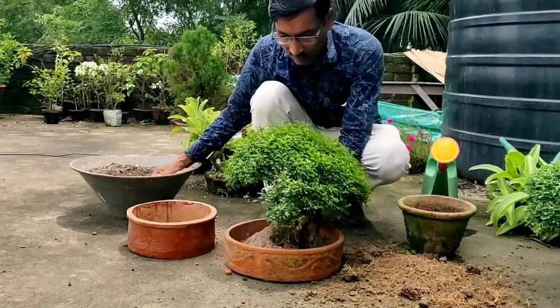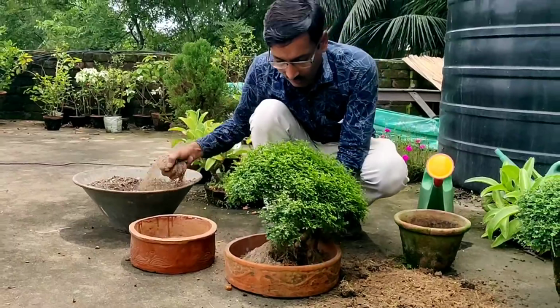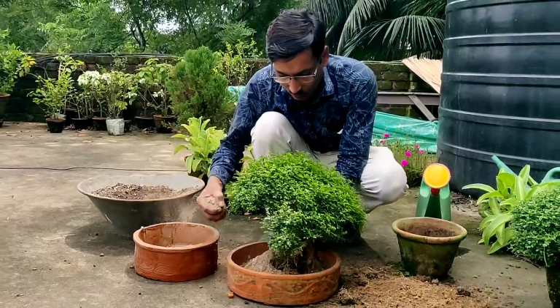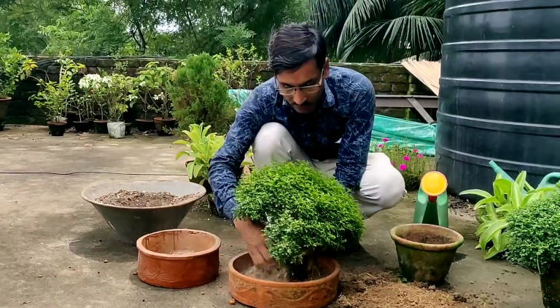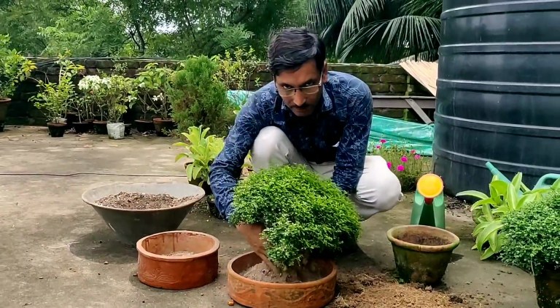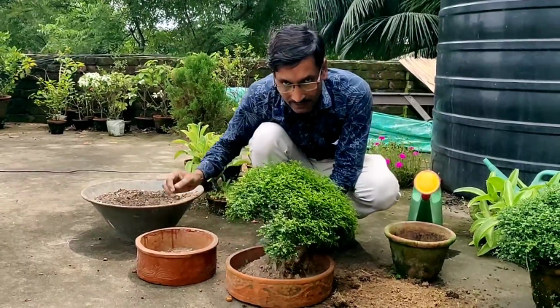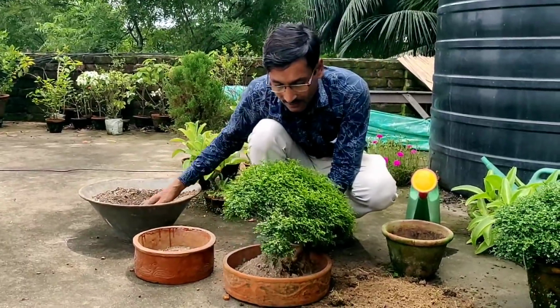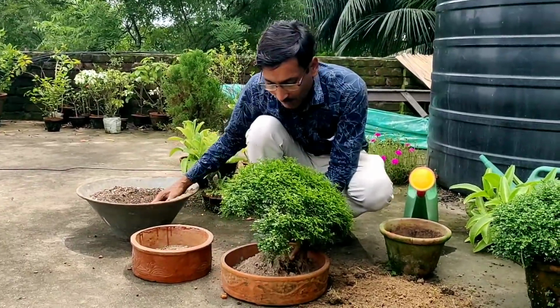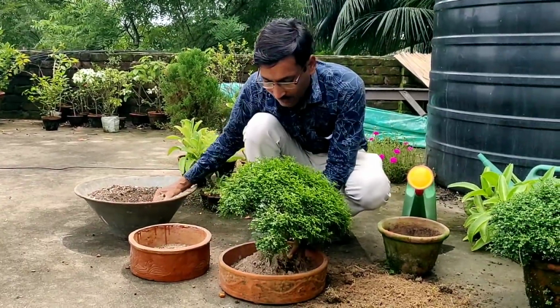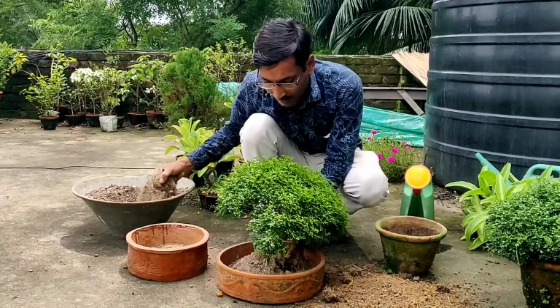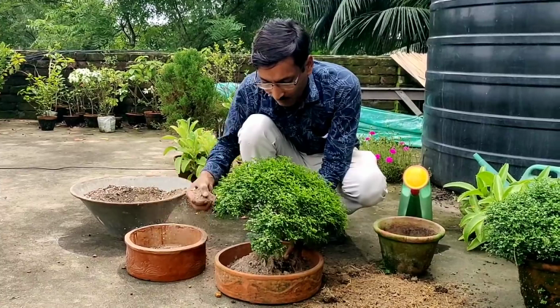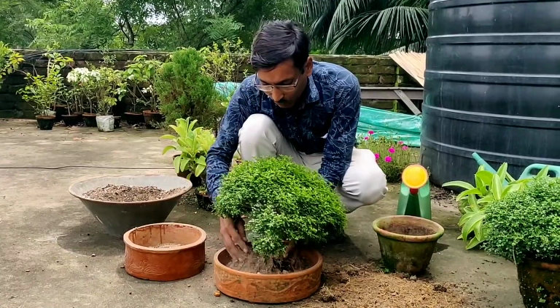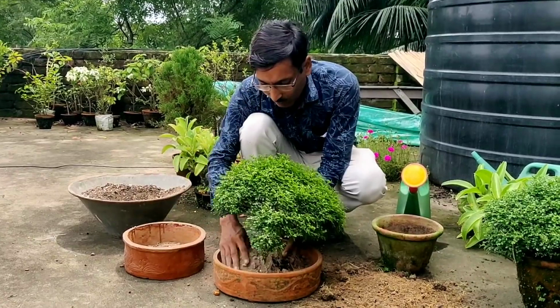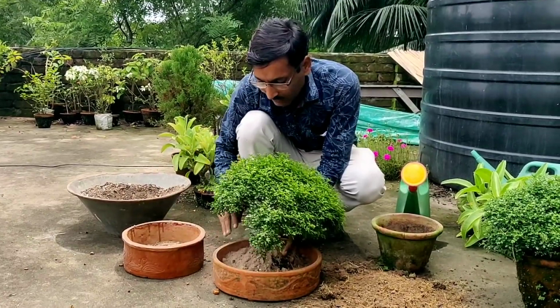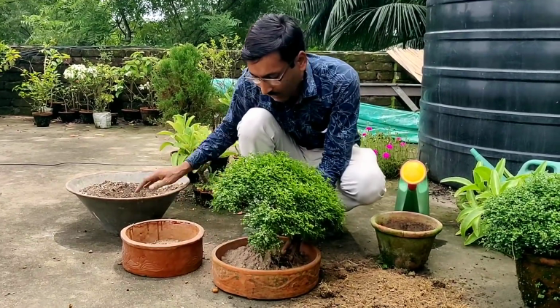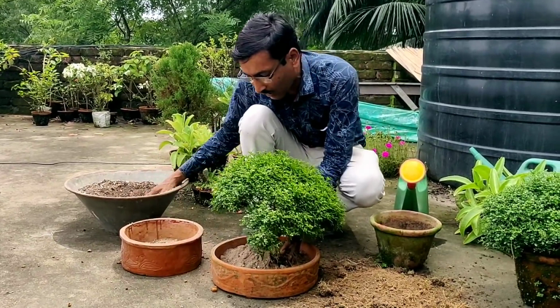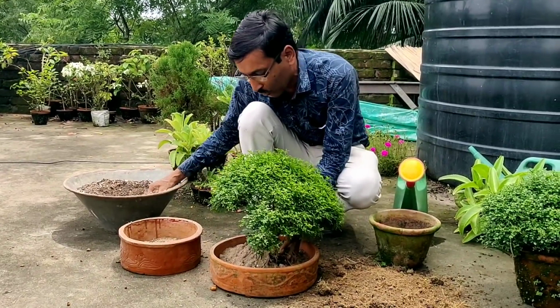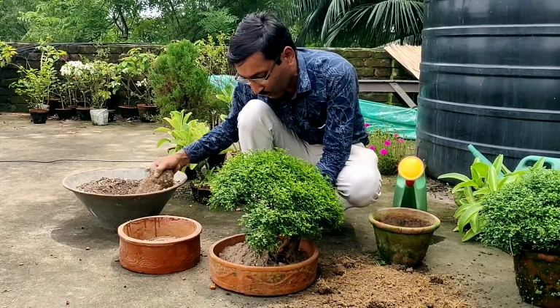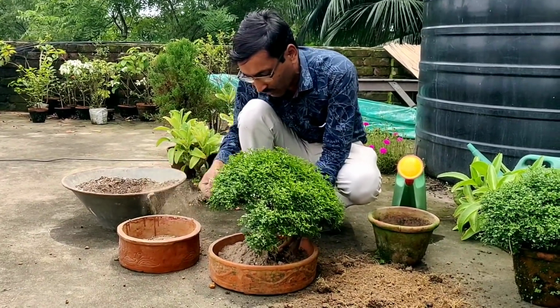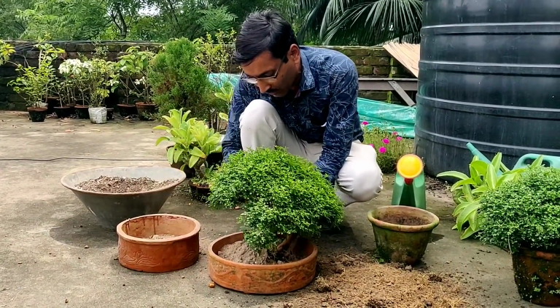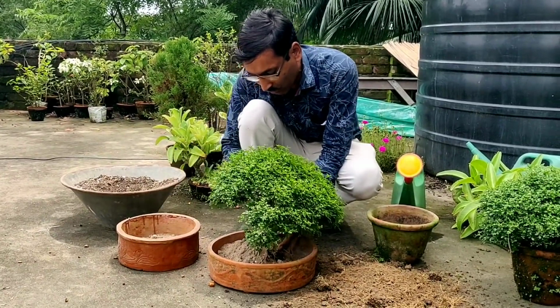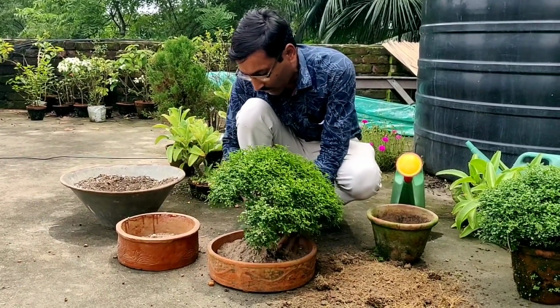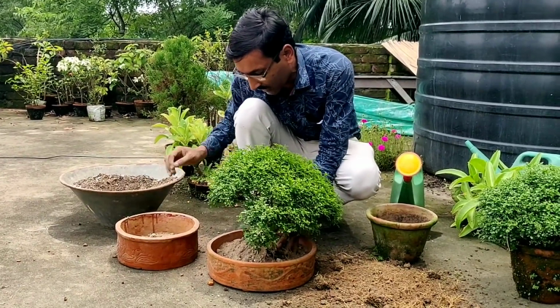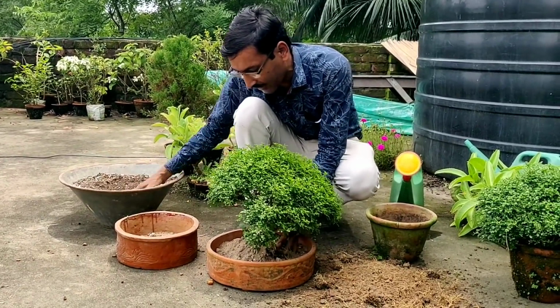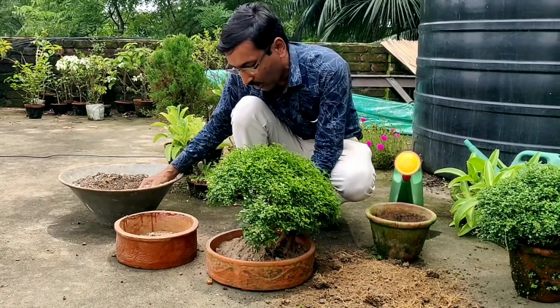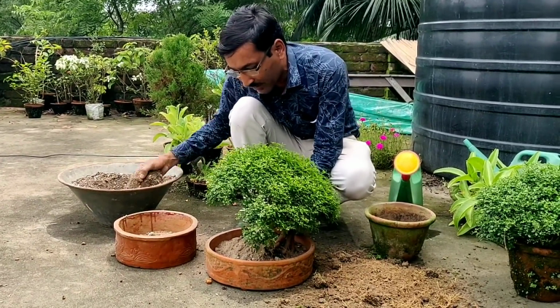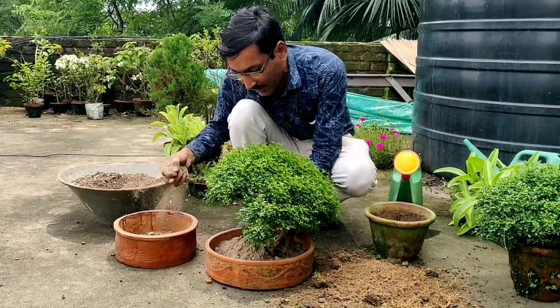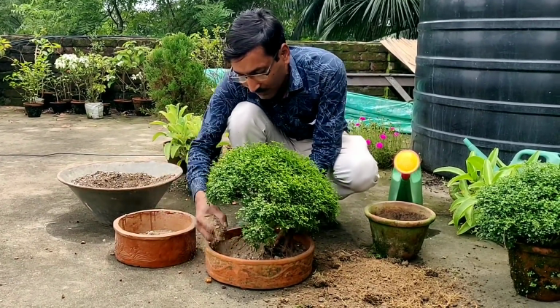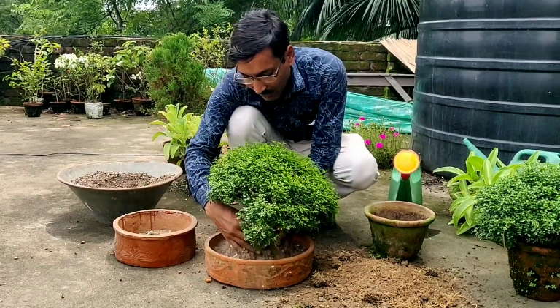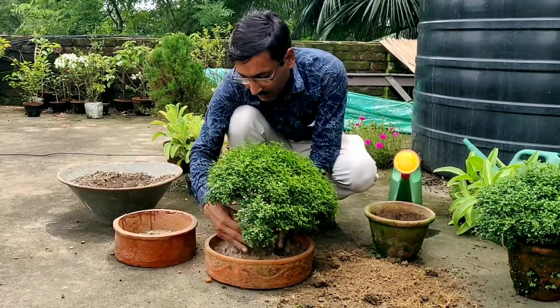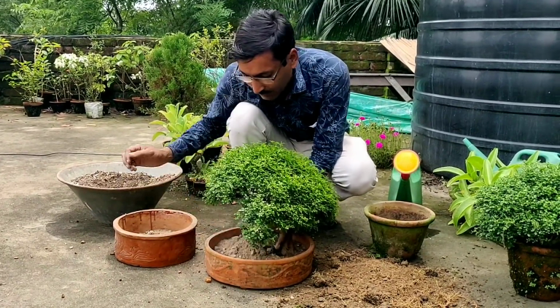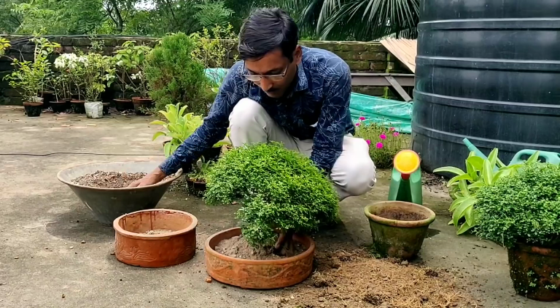Once the plant is established — after one month — I will go for all the training of the stems and give proper shapes to this plant.